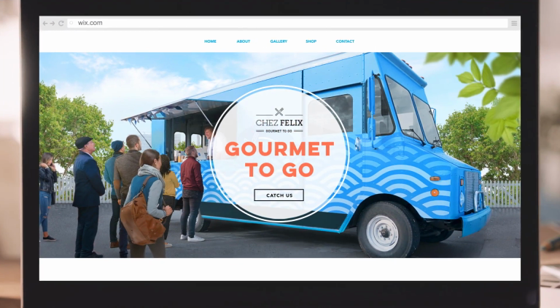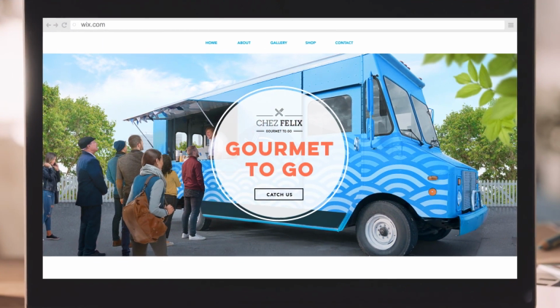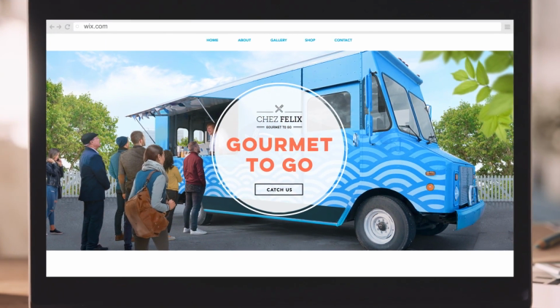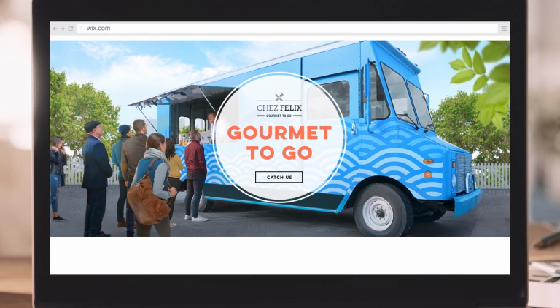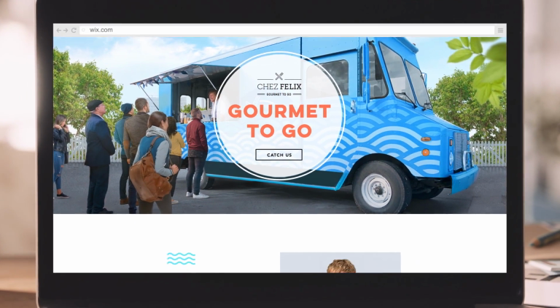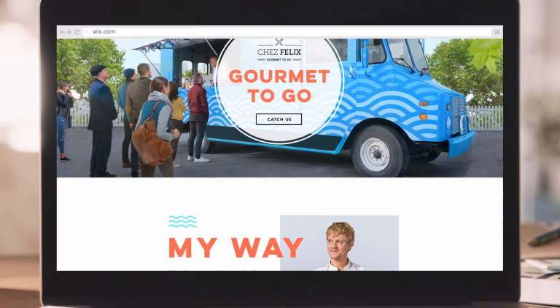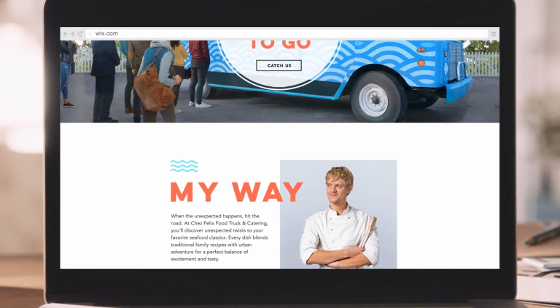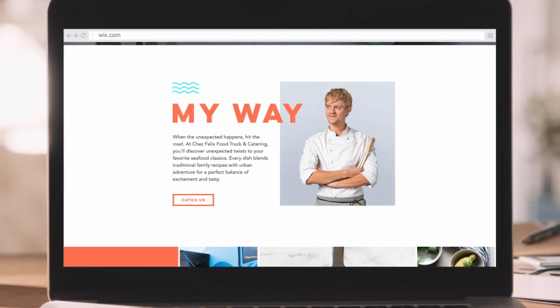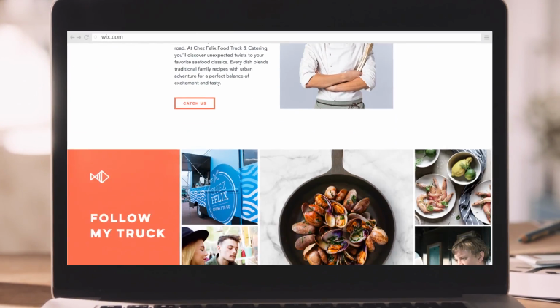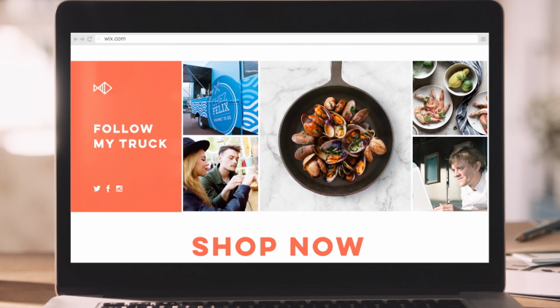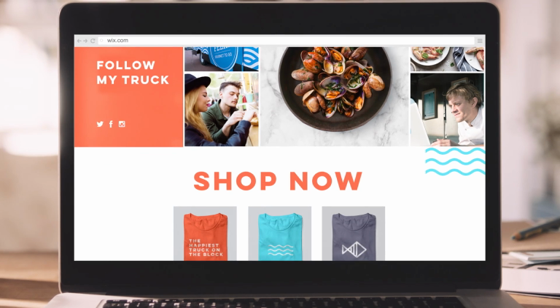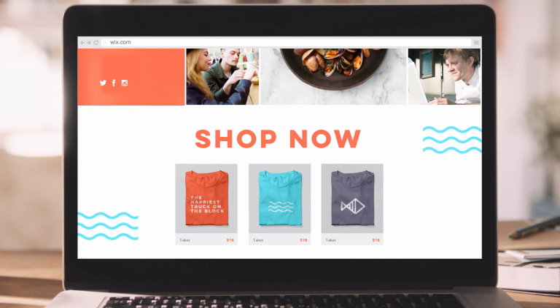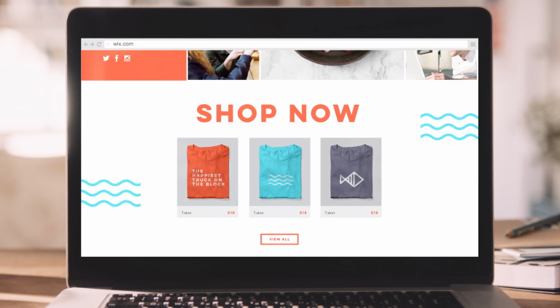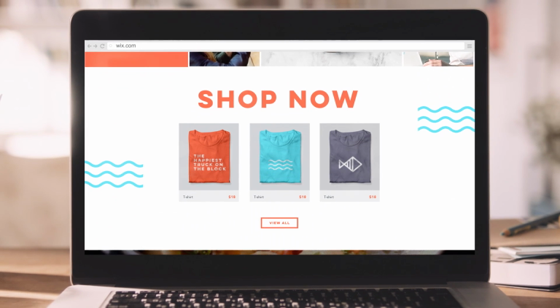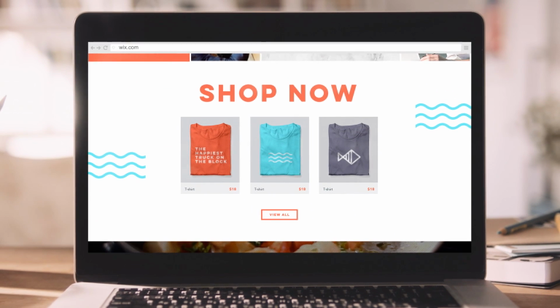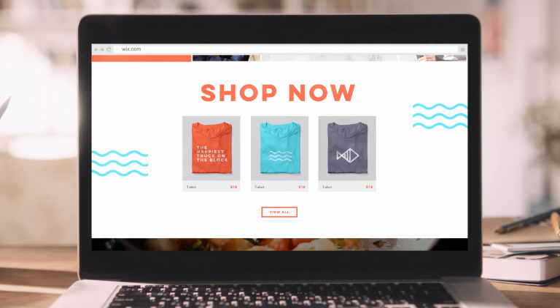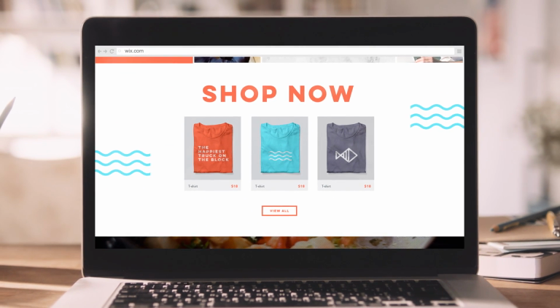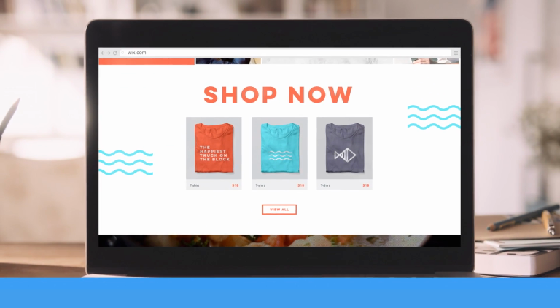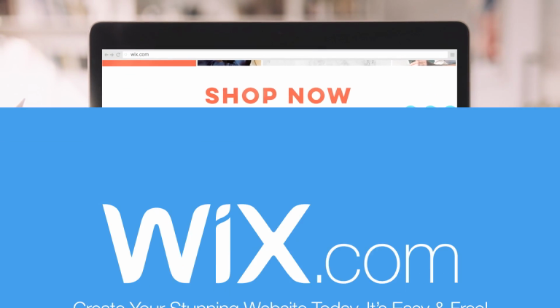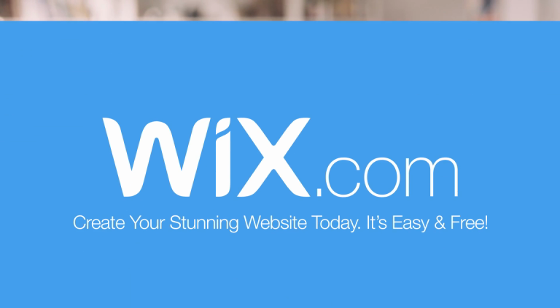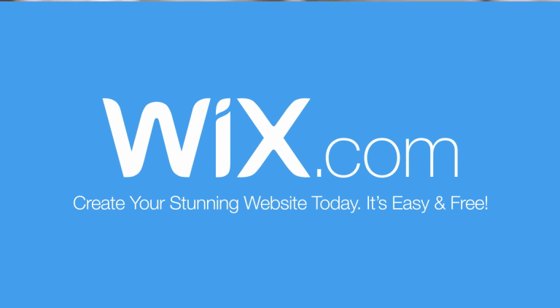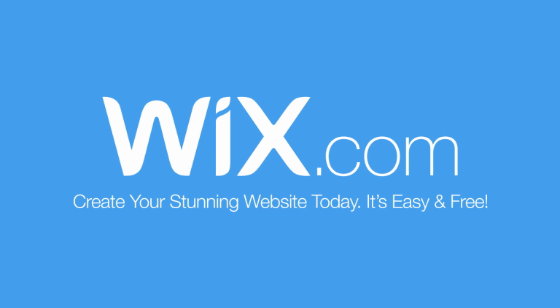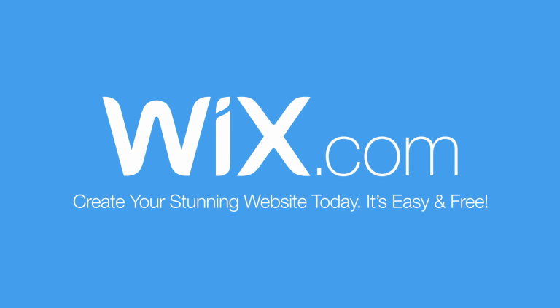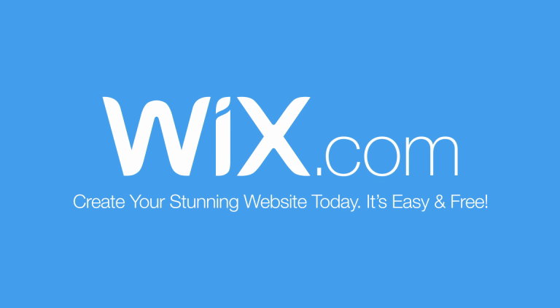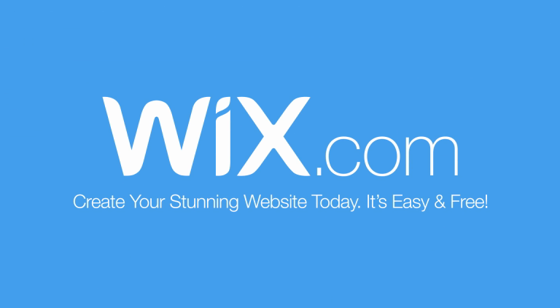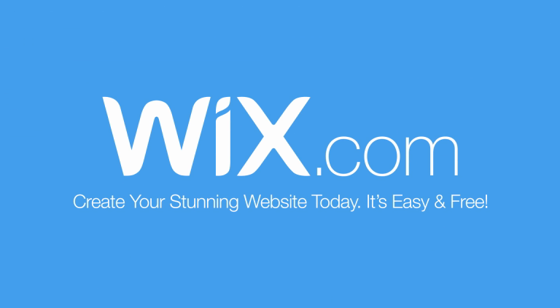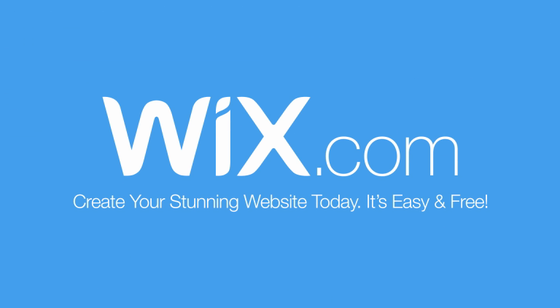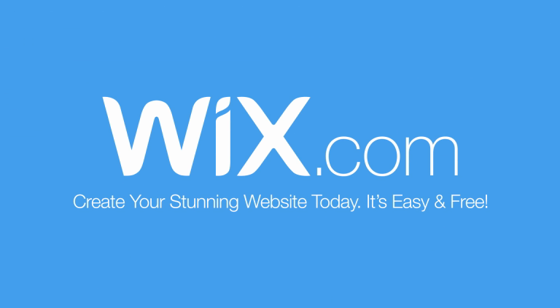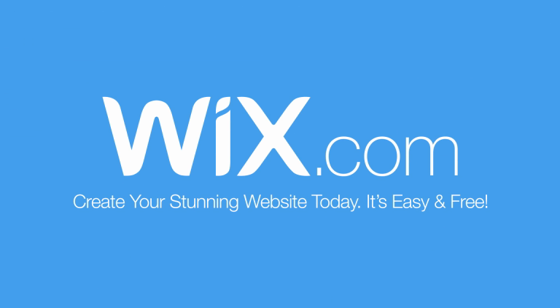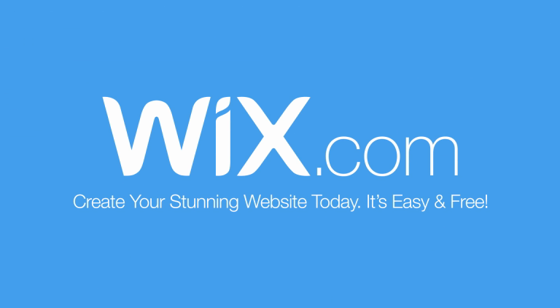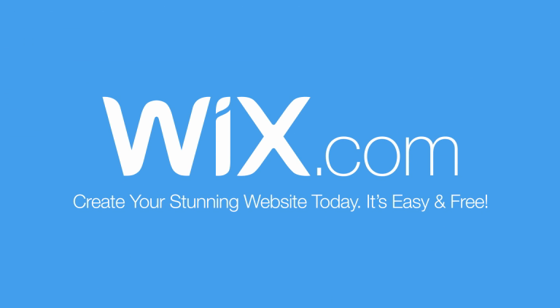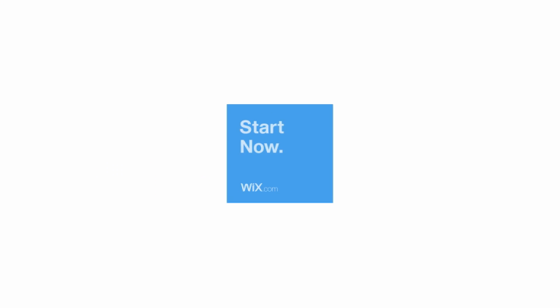With Wix you can easily do it all yourself. Go to Wix.com to create your stunning website today.